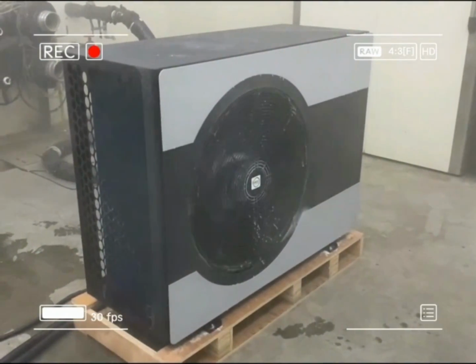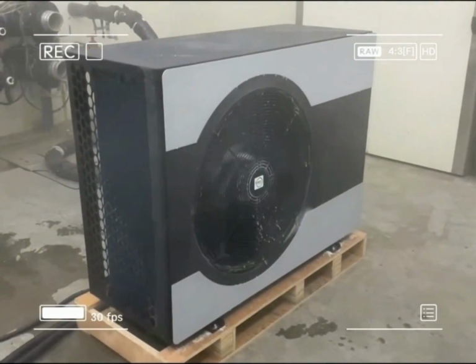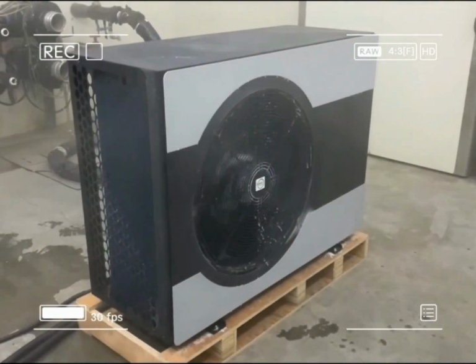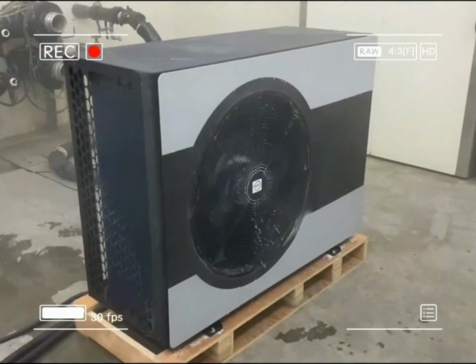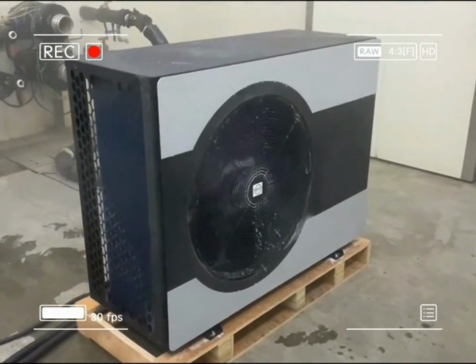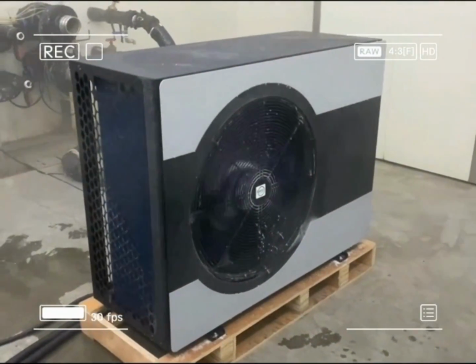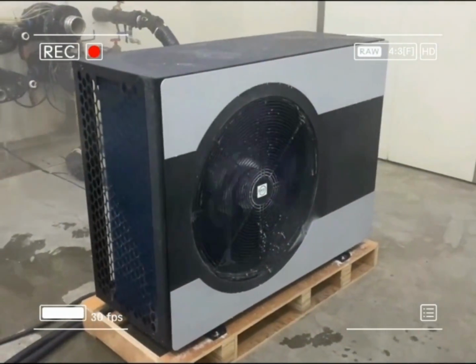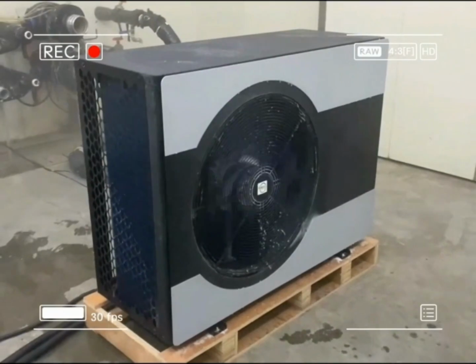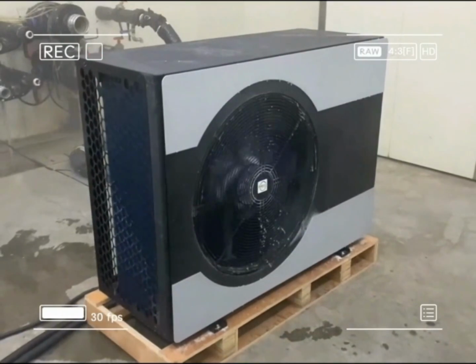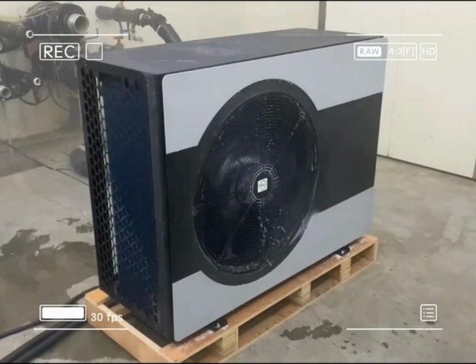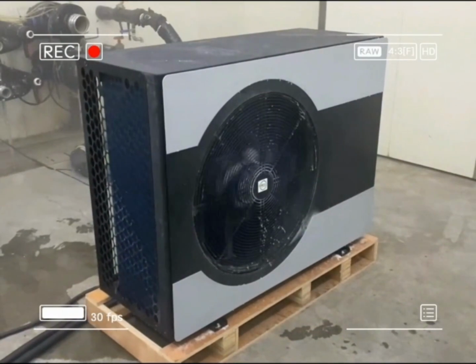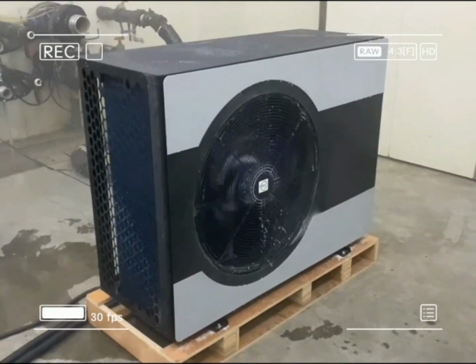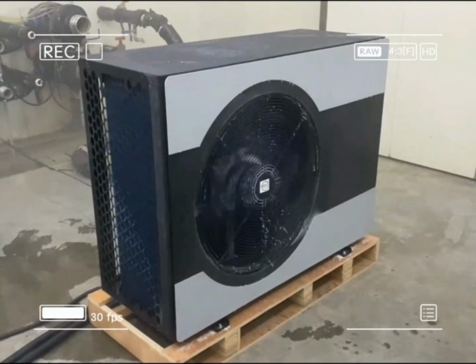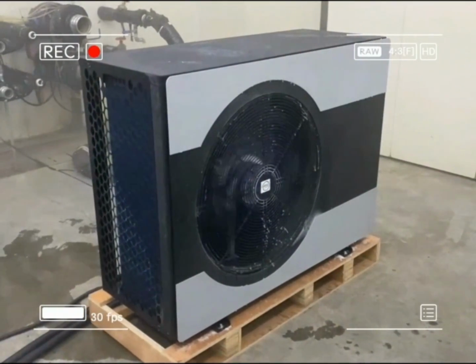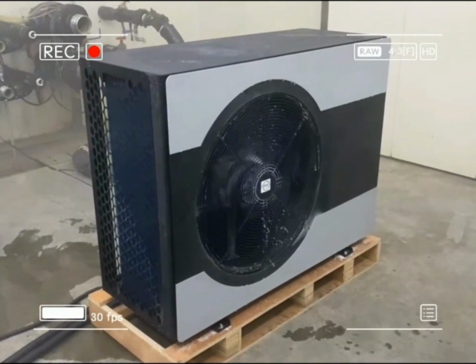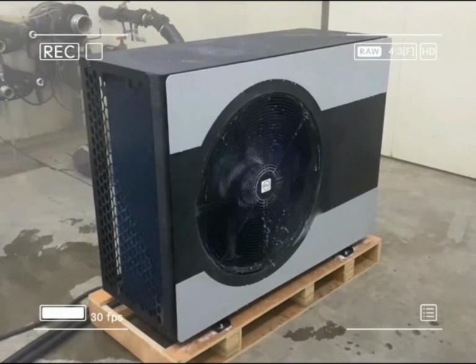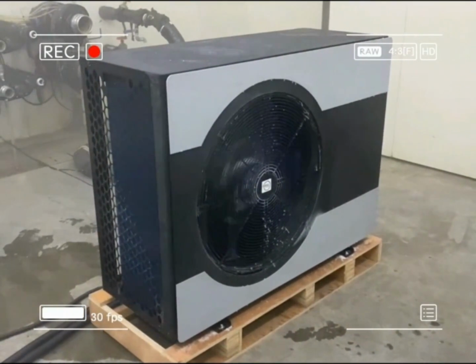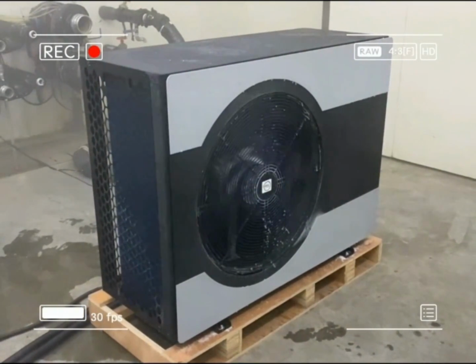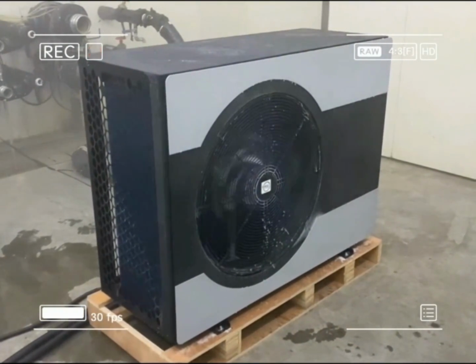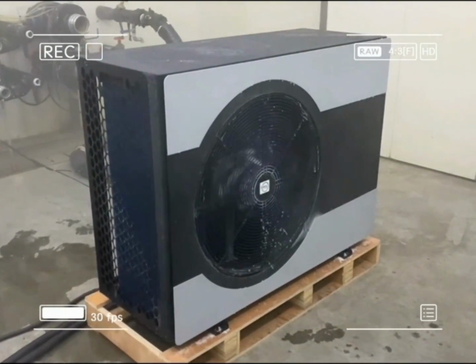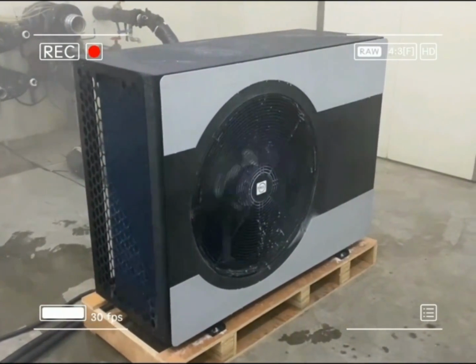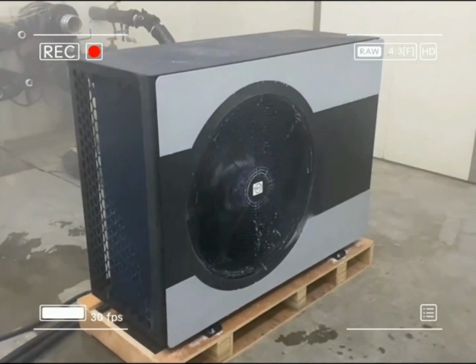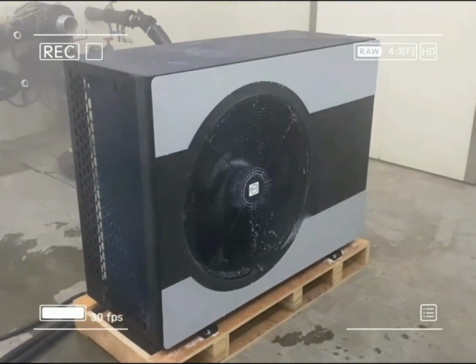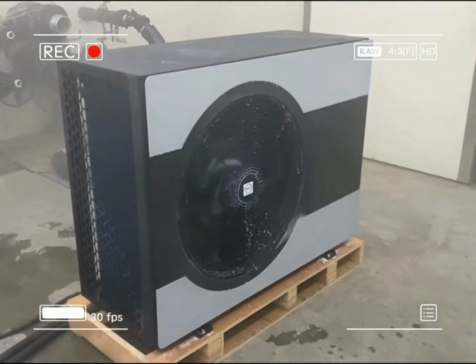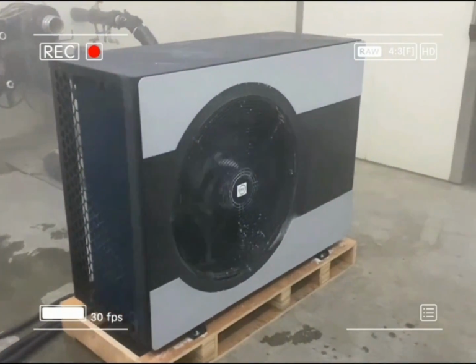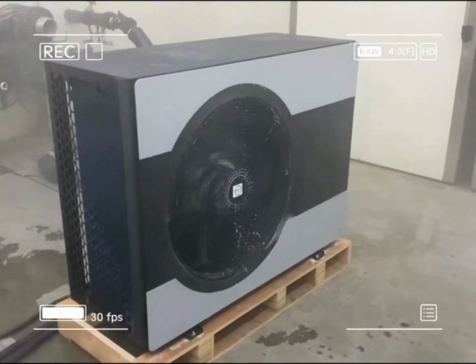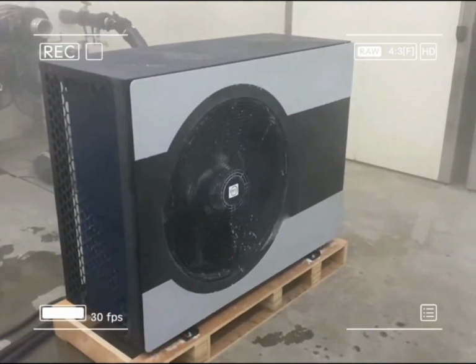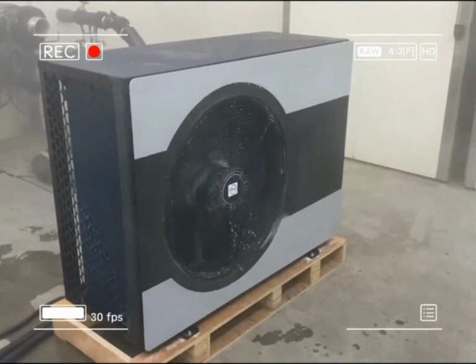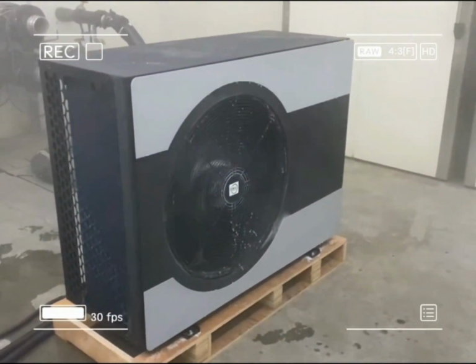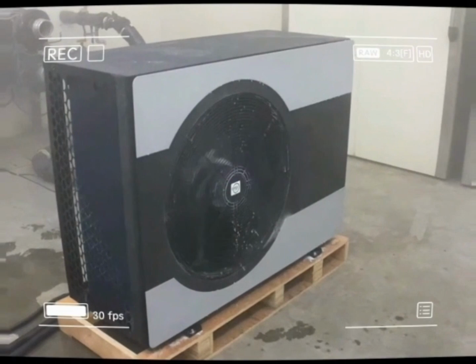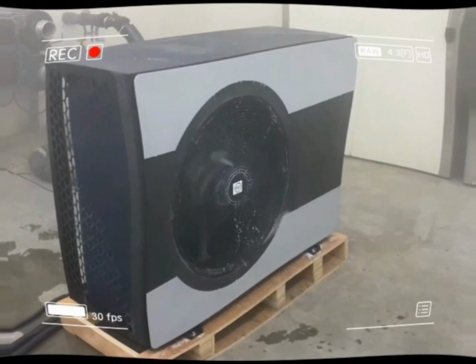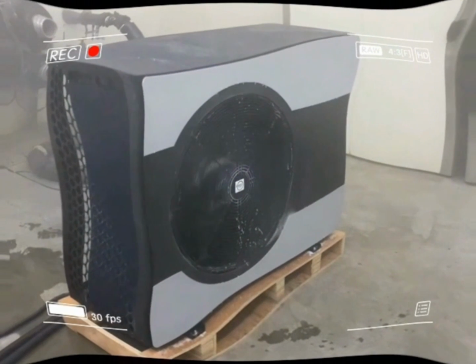Now the heat pump is starting heating mode again.